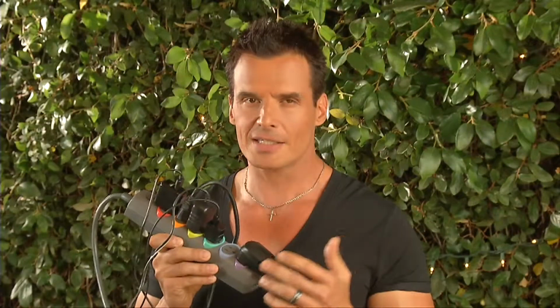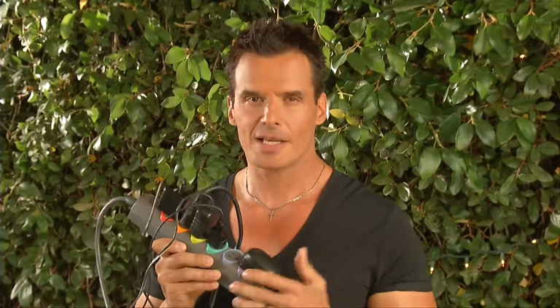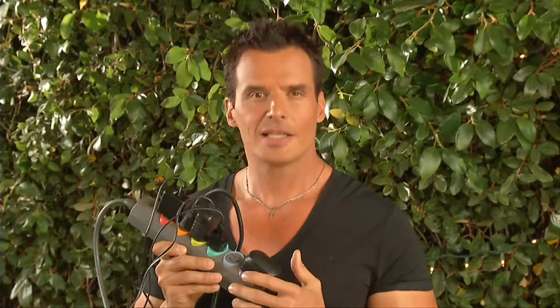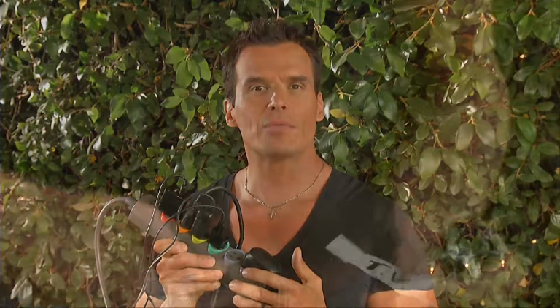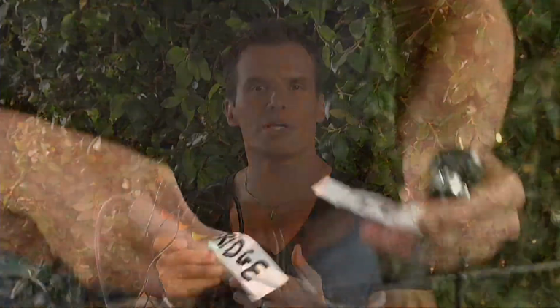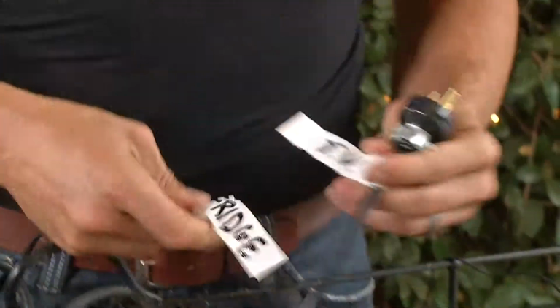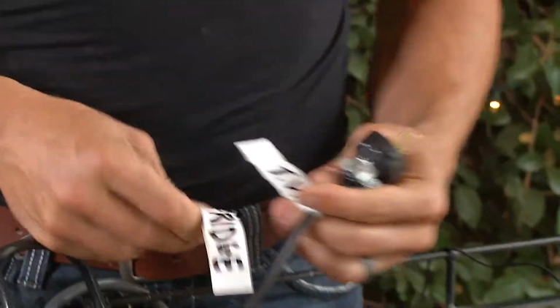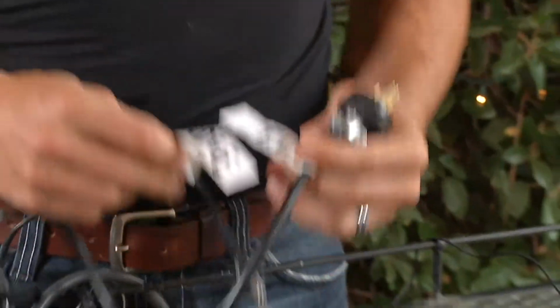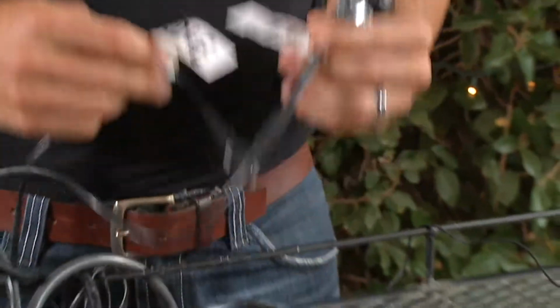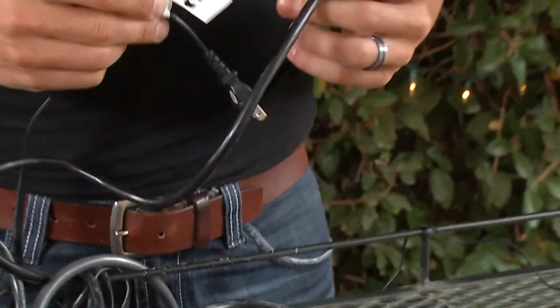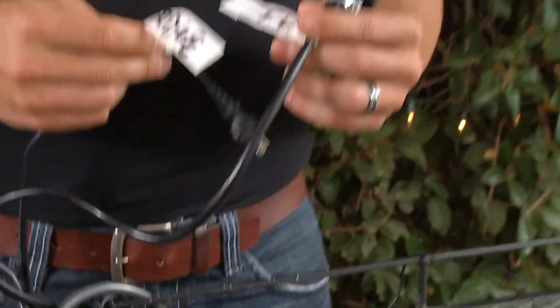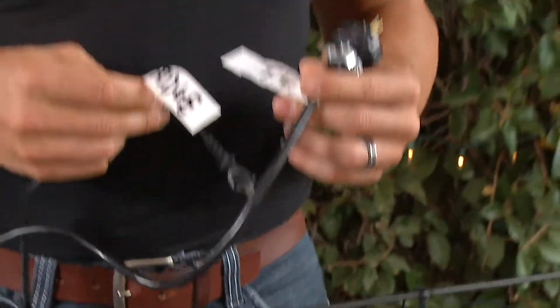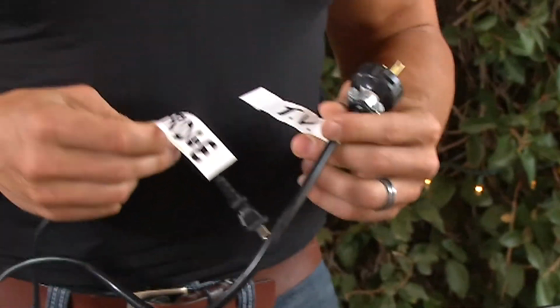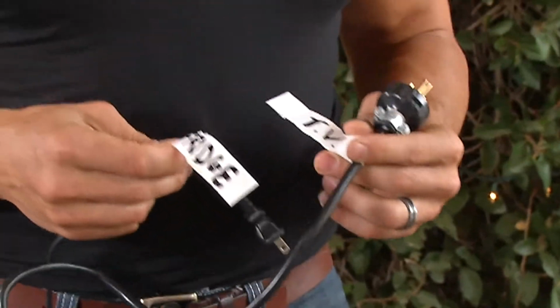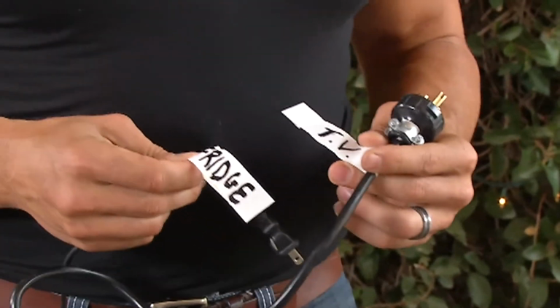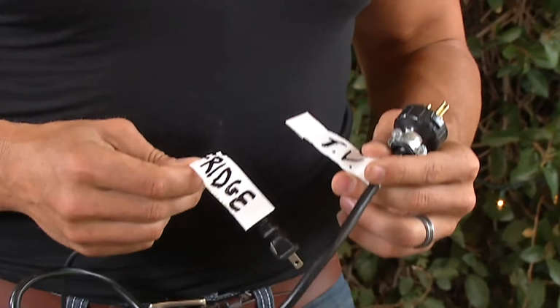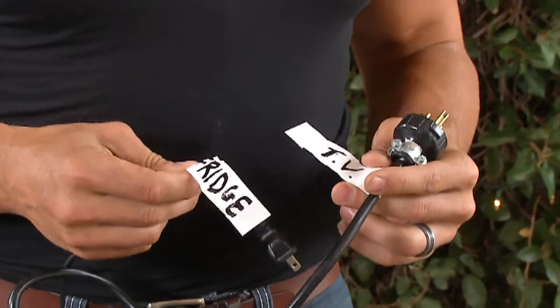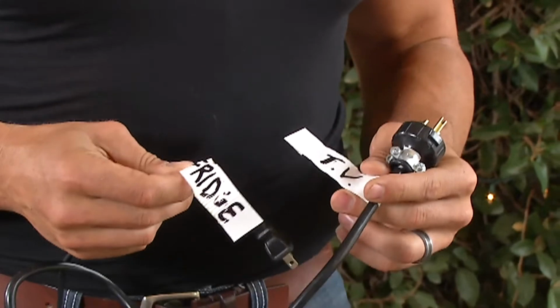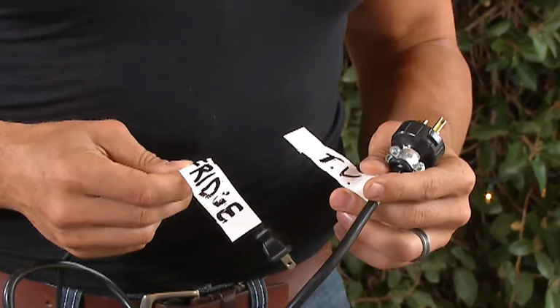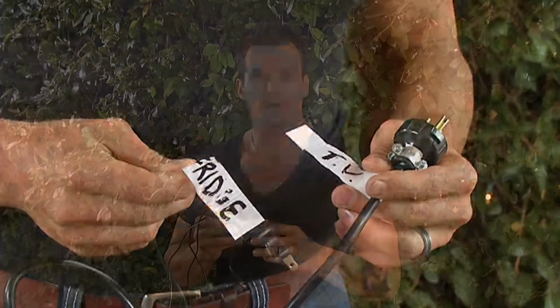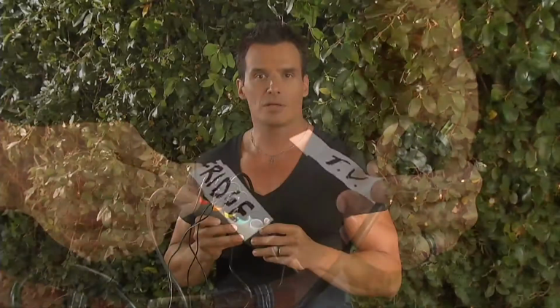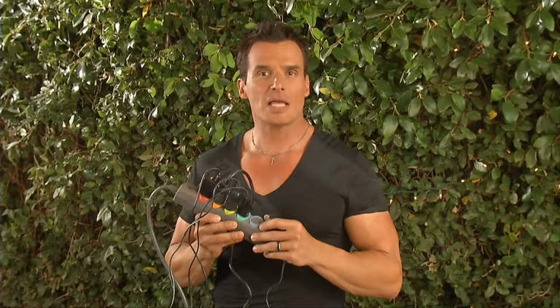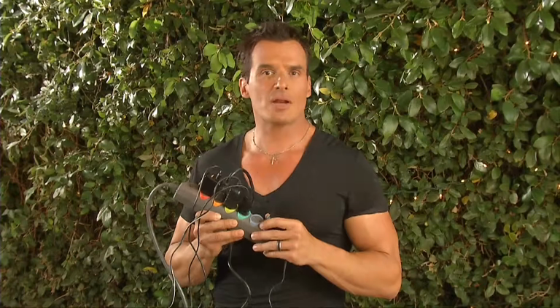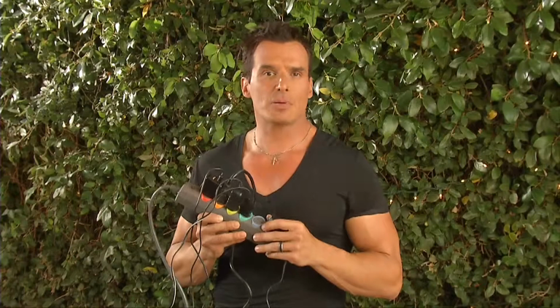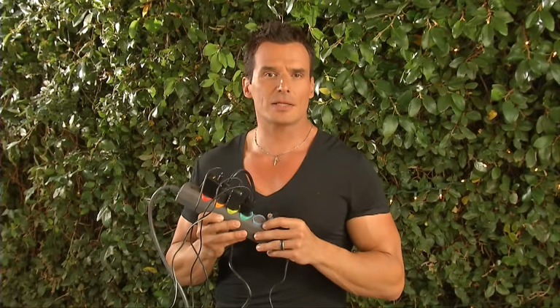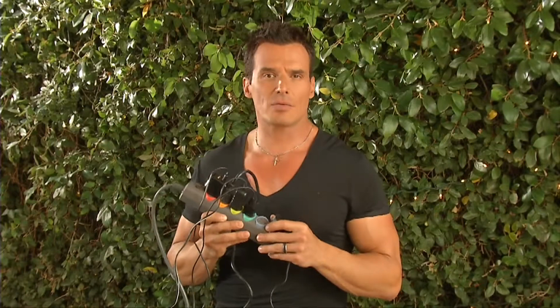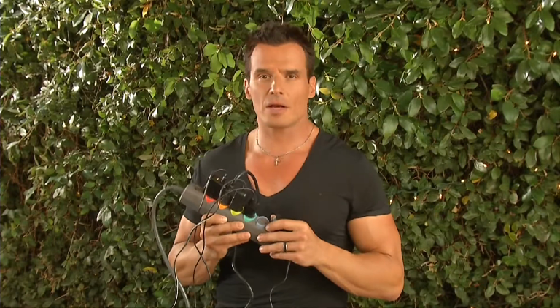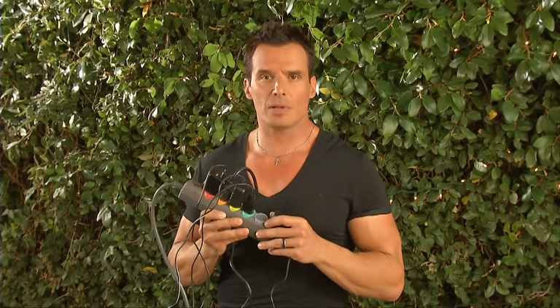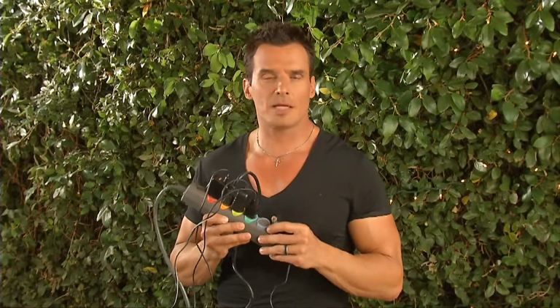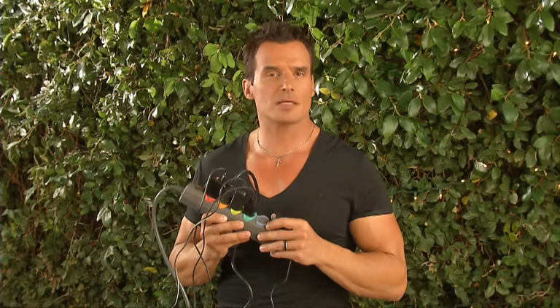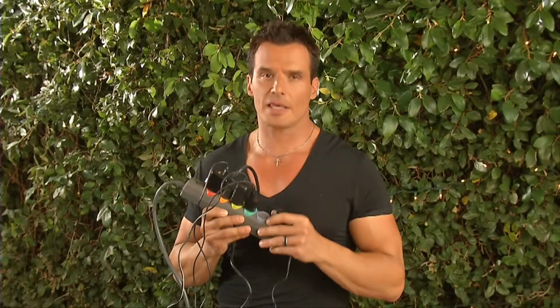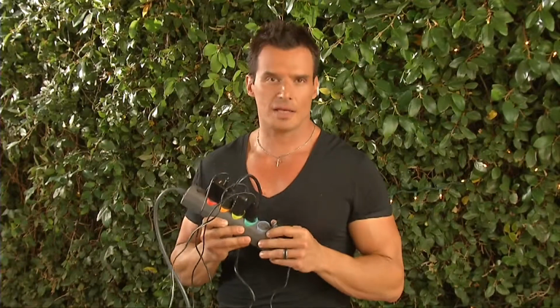Next, label each cord with a tag or tape like this. You'll never unplug the wrong appliance again.